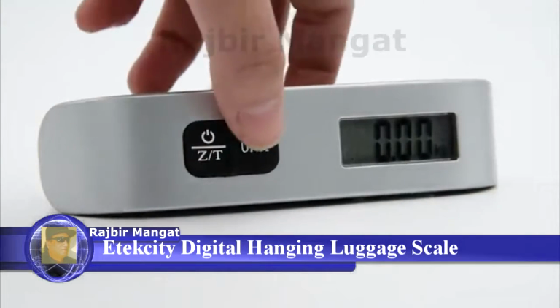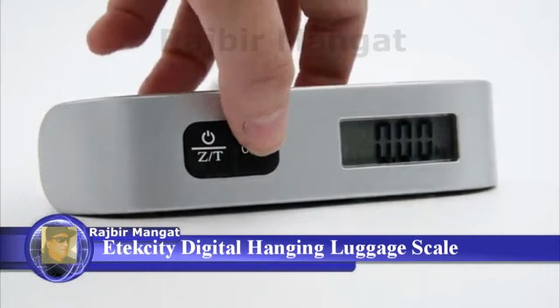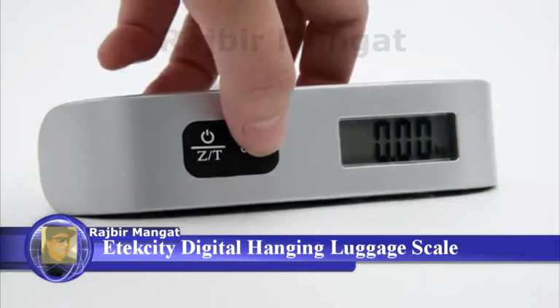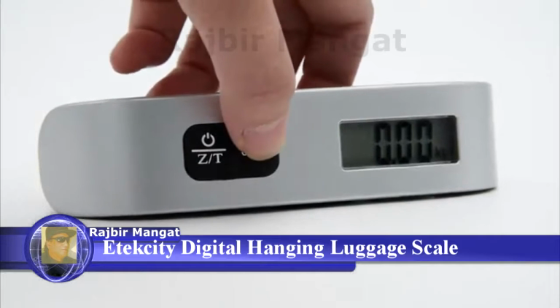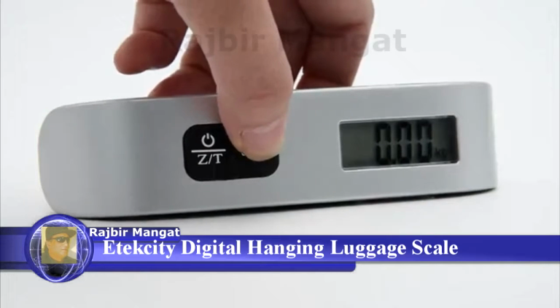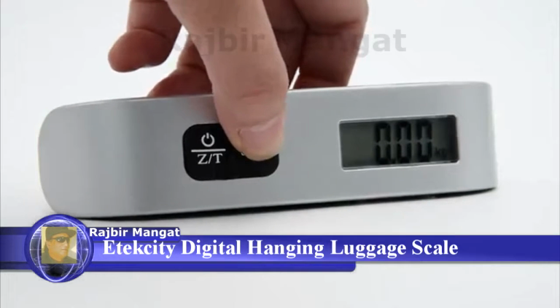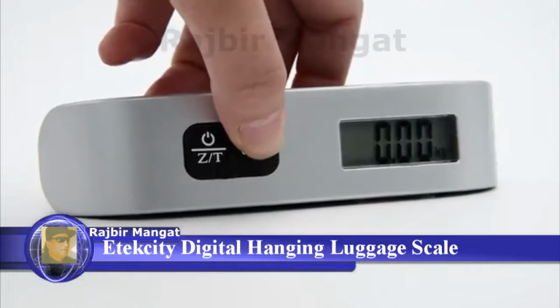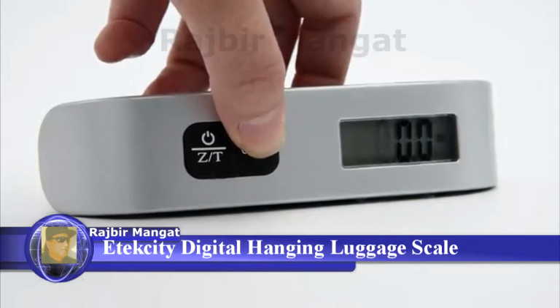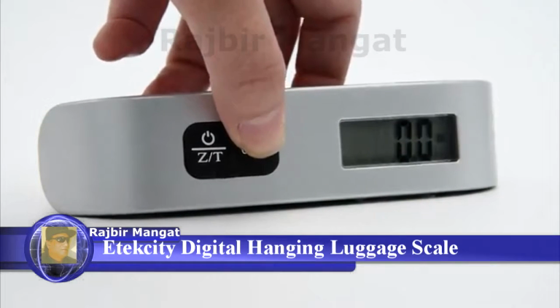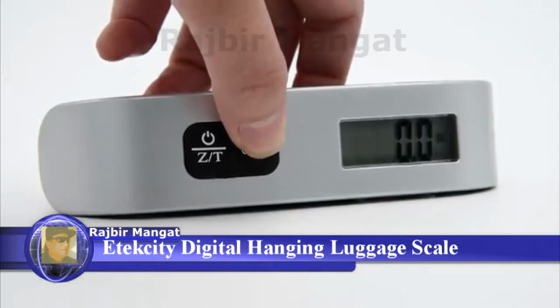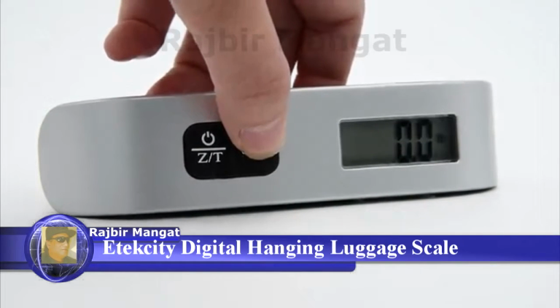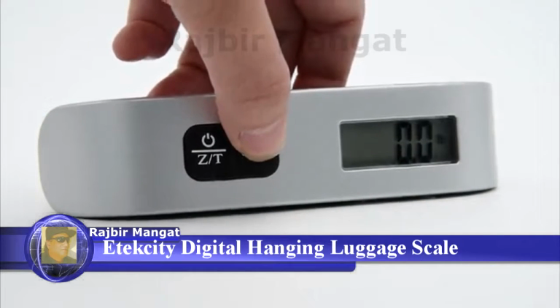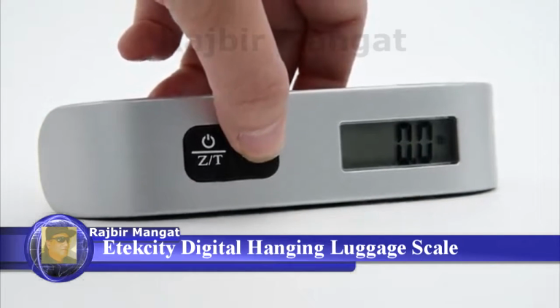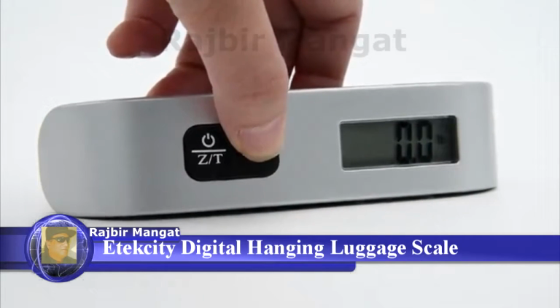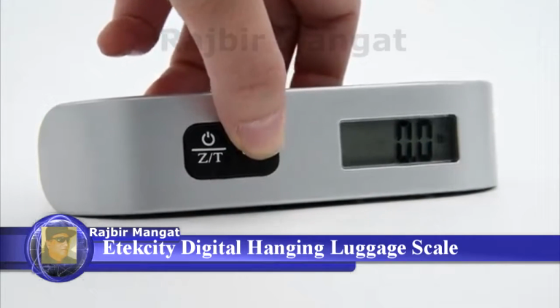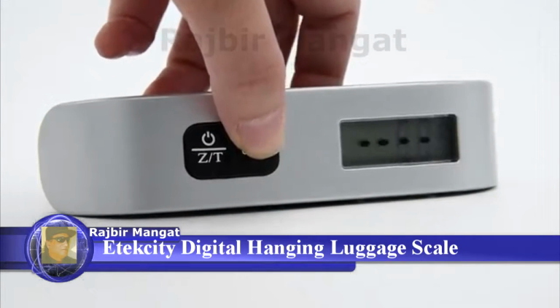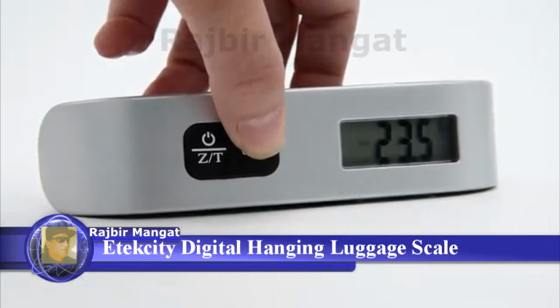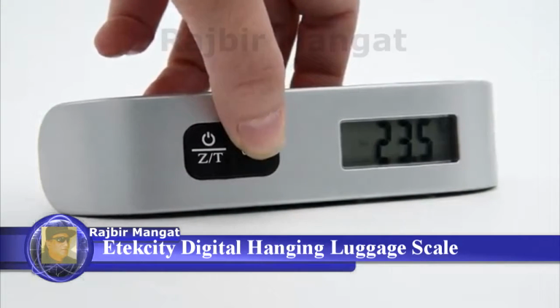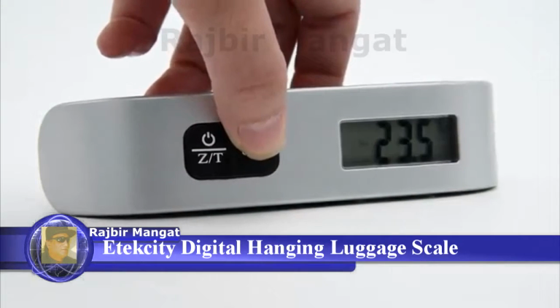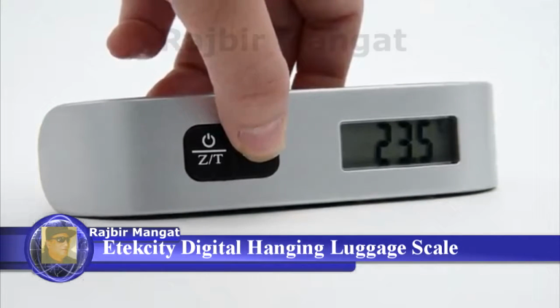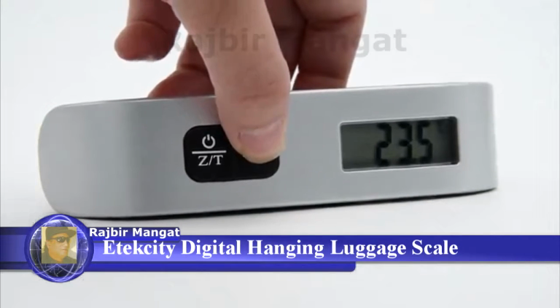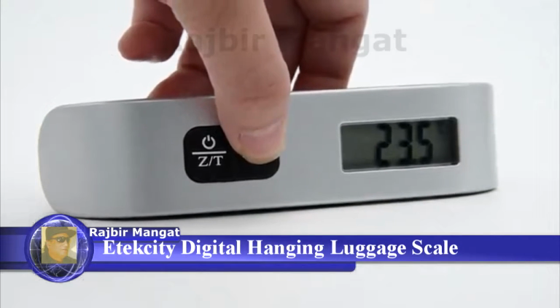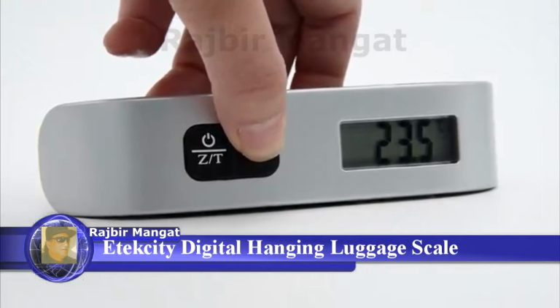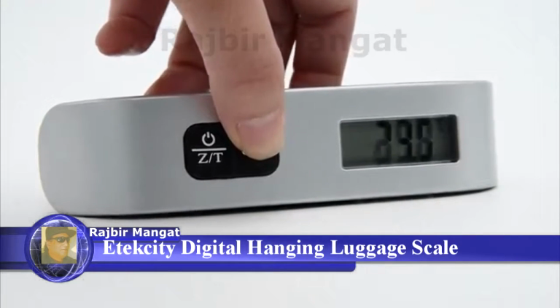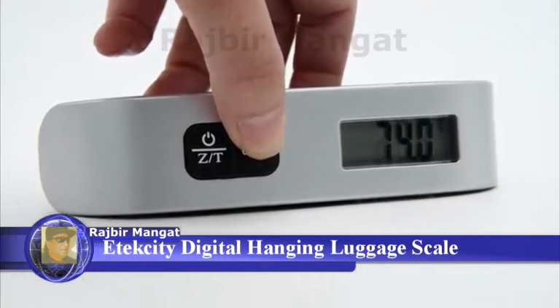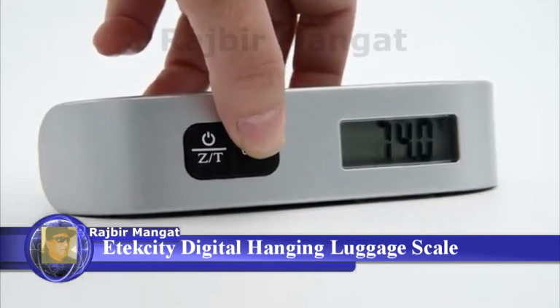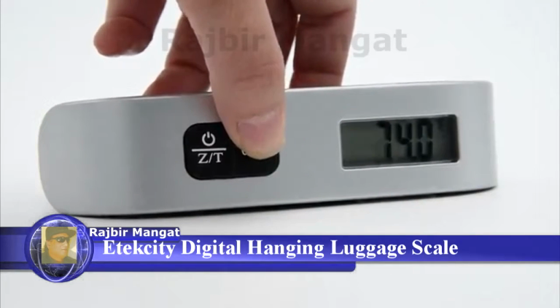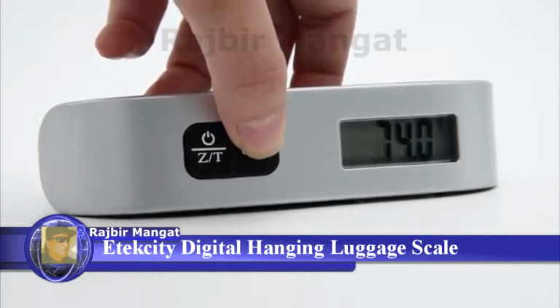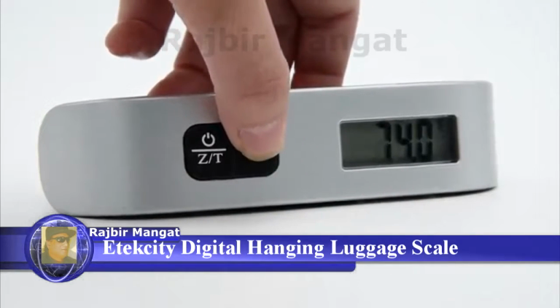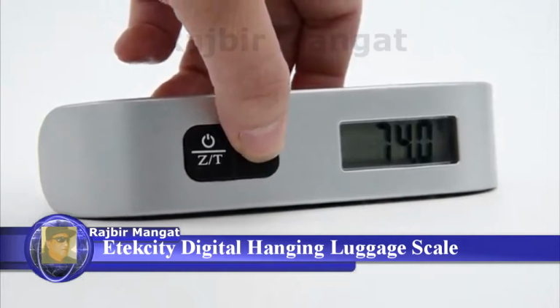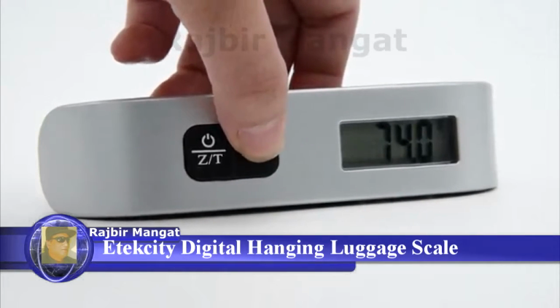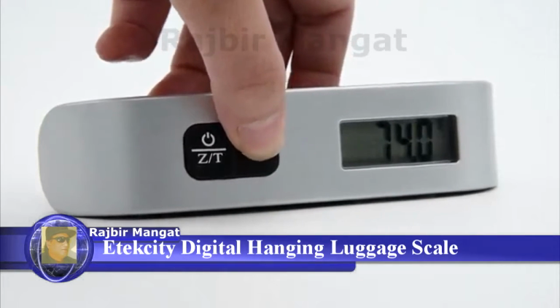Each time you turn on the scale, it will remember the last unit setting and apply it.